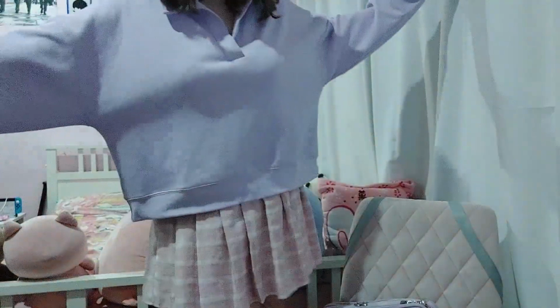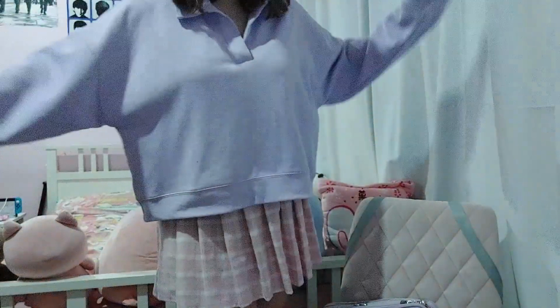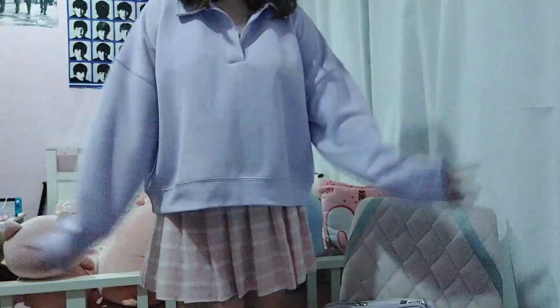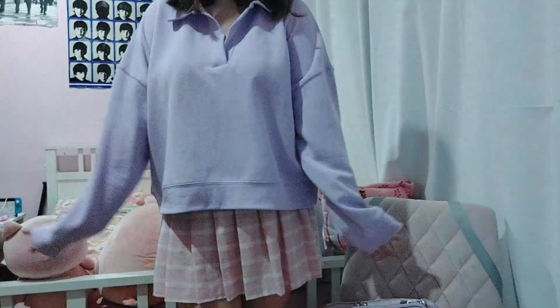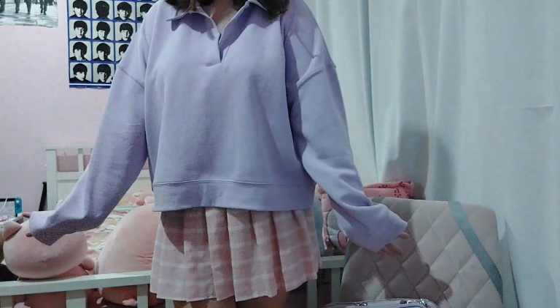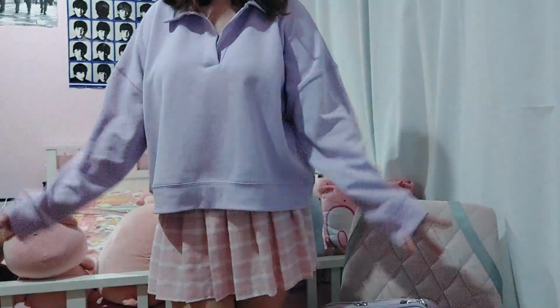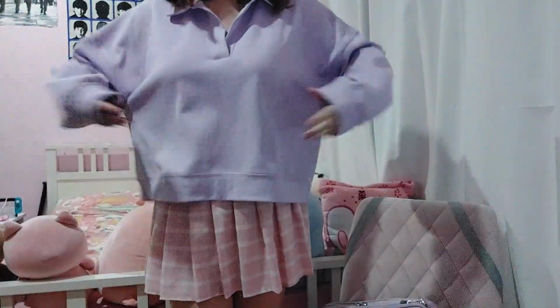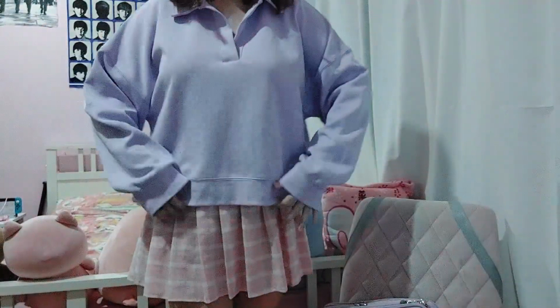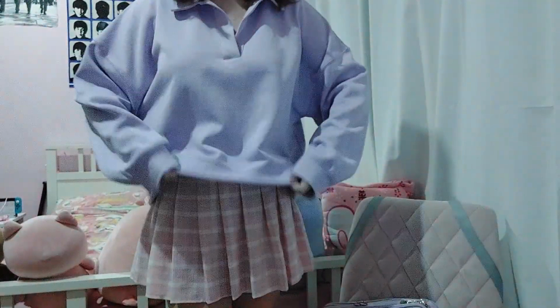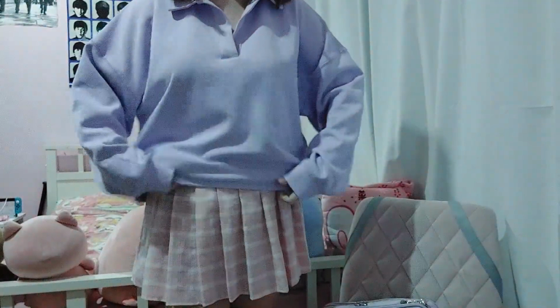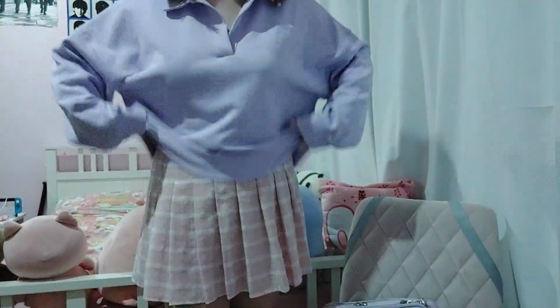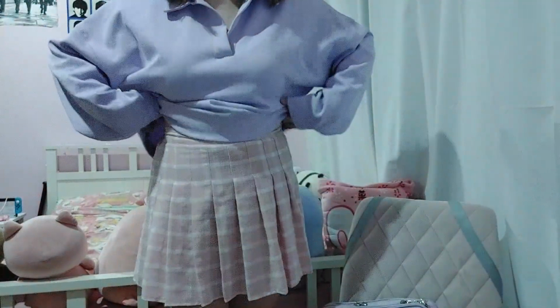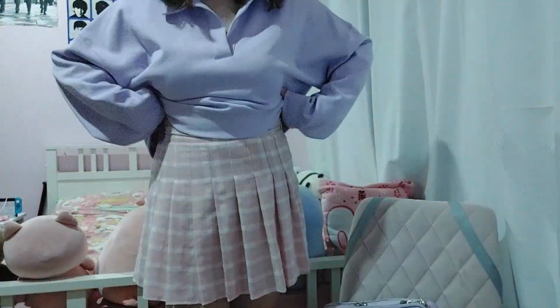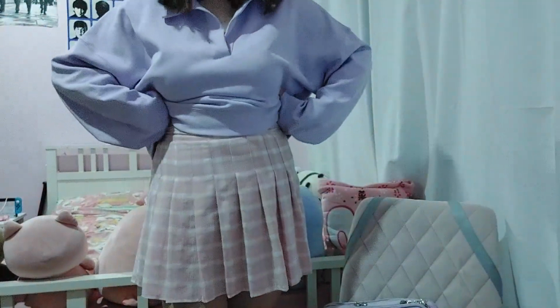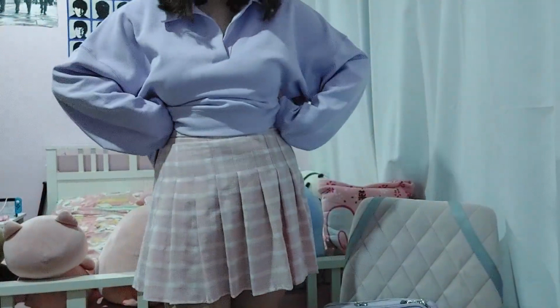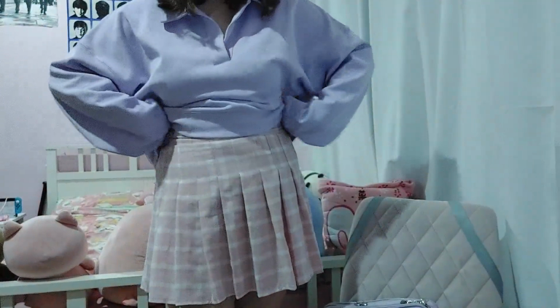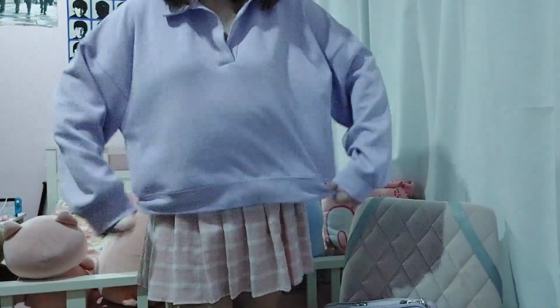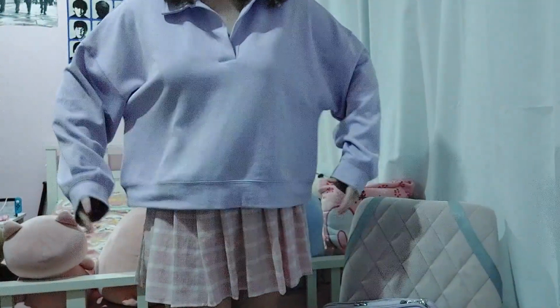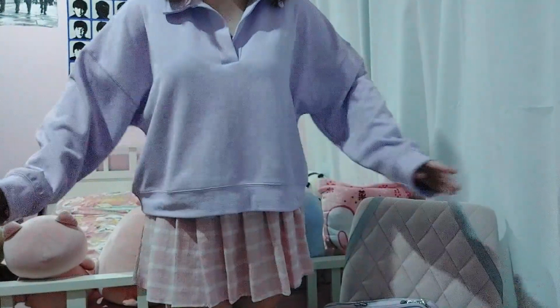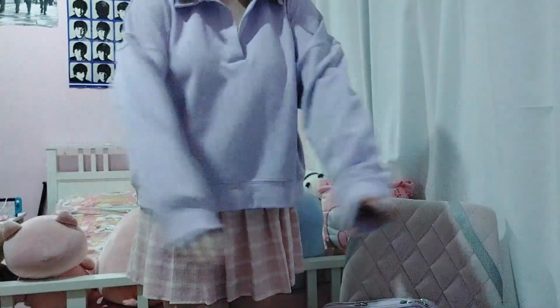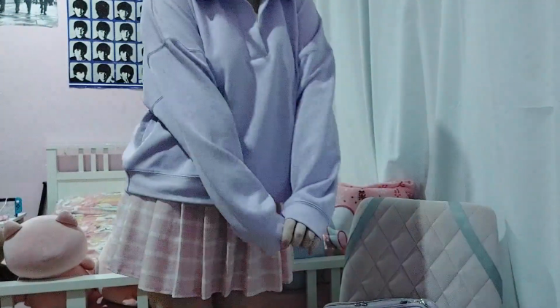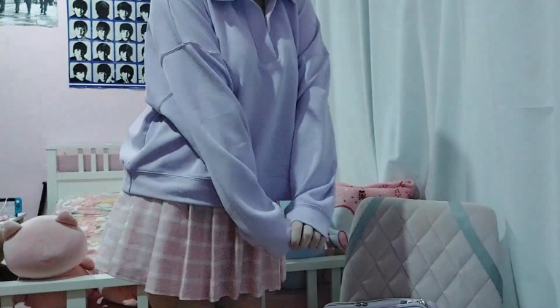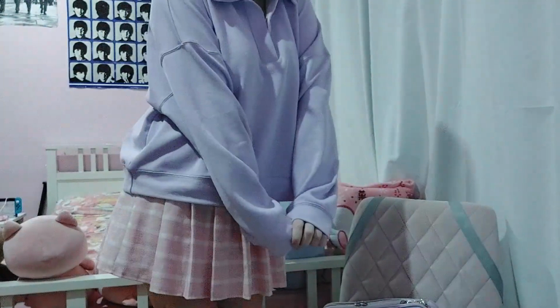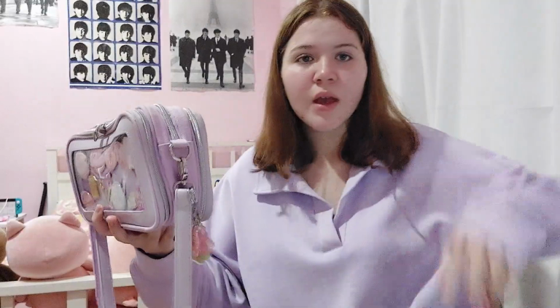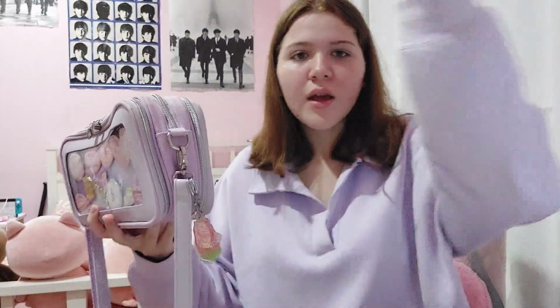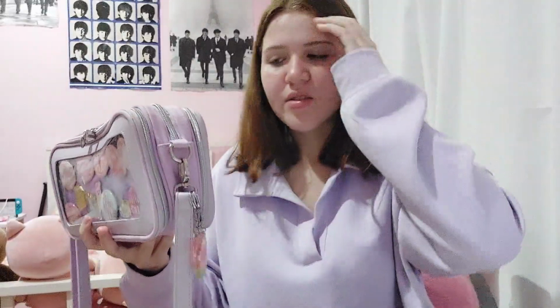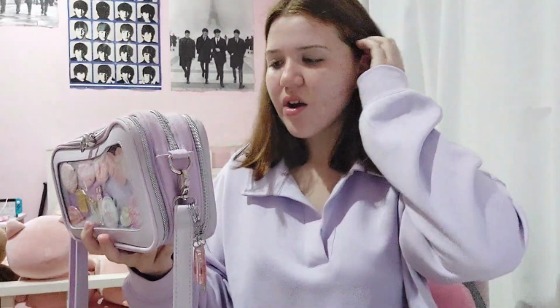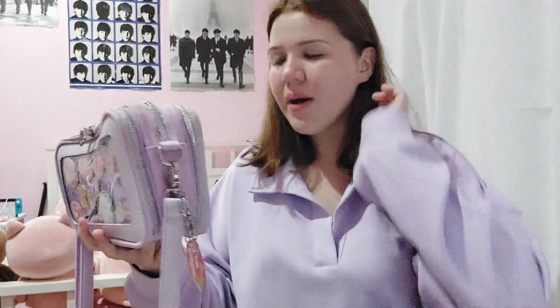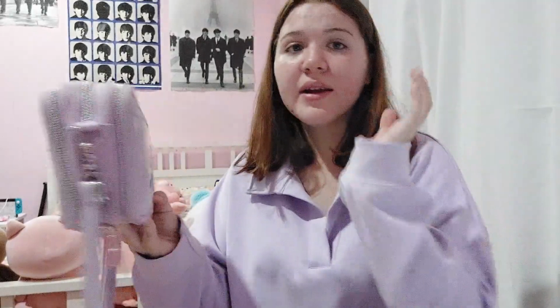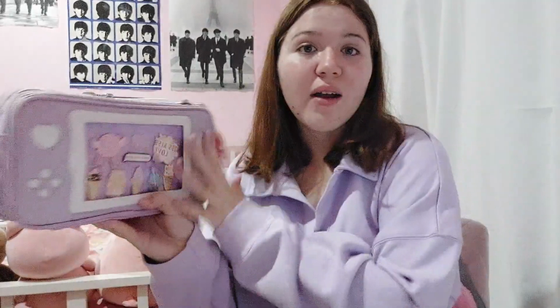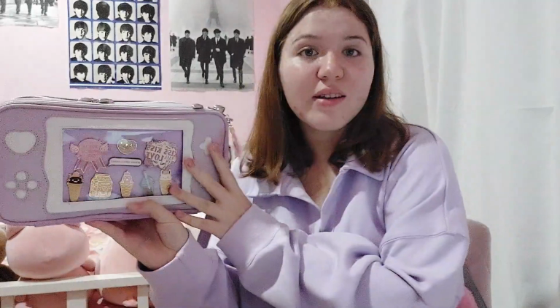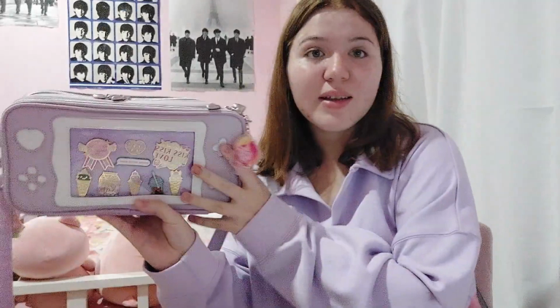This is today's outfit. Purple sweater, pastel skirt.